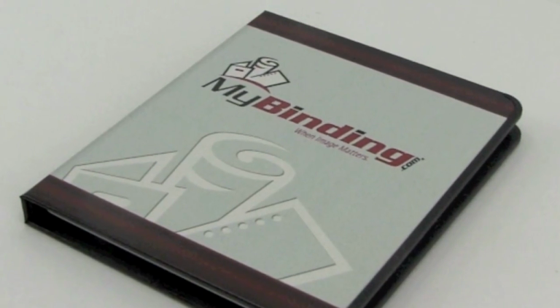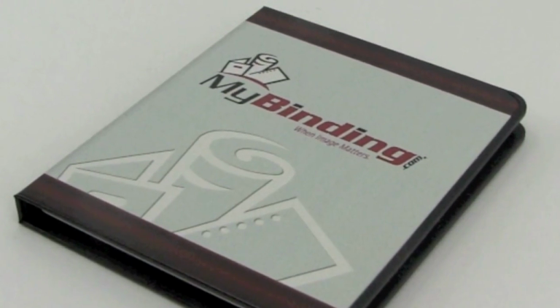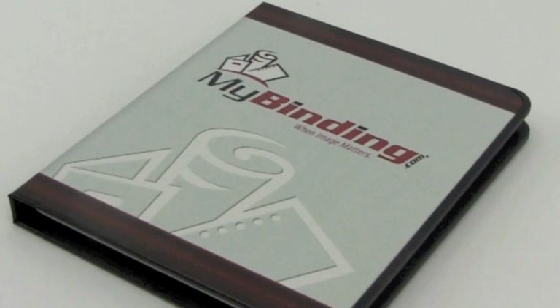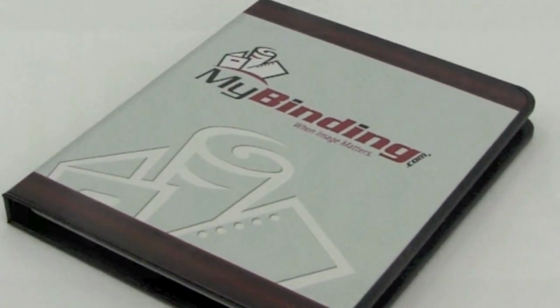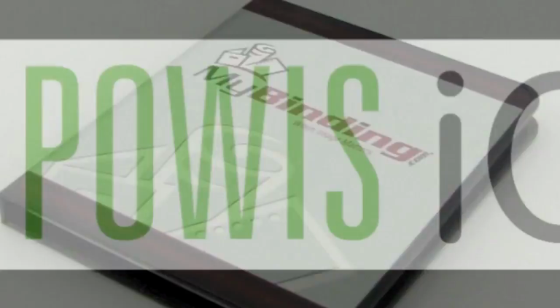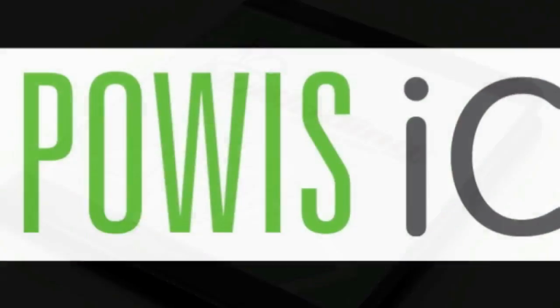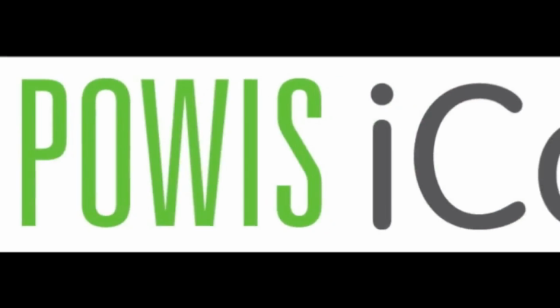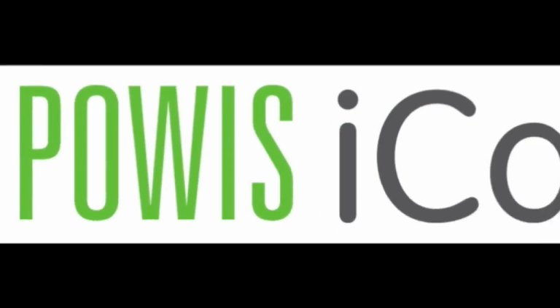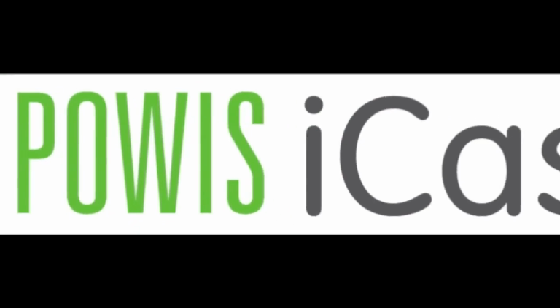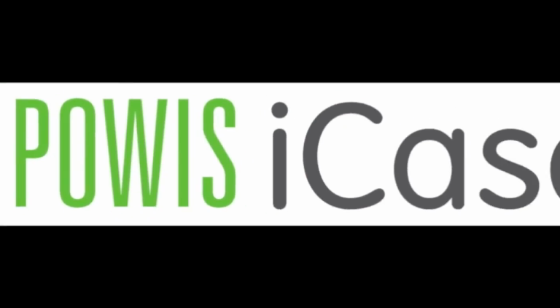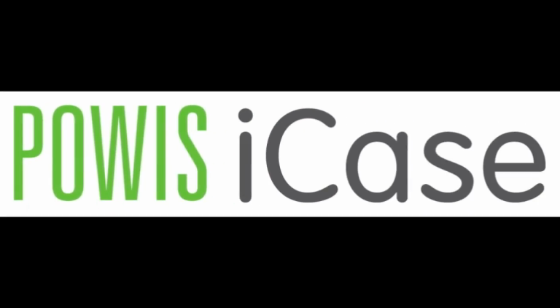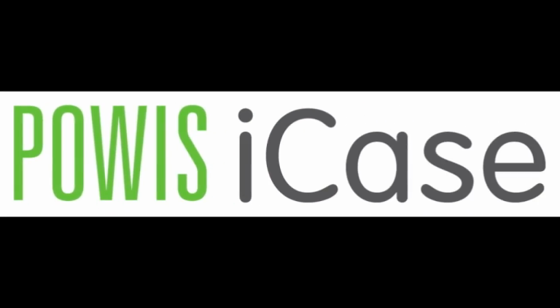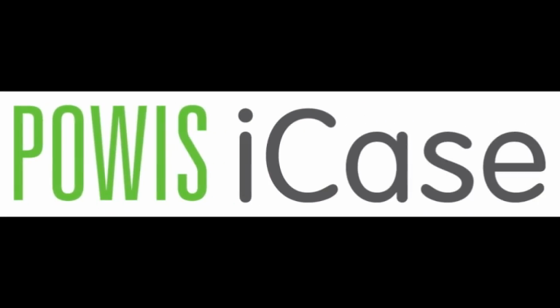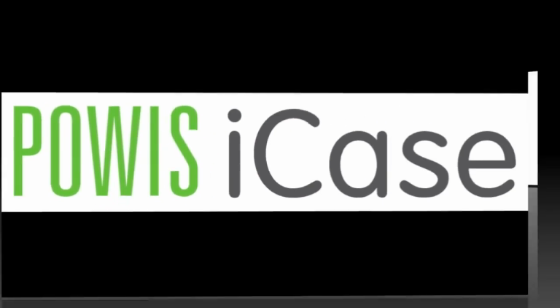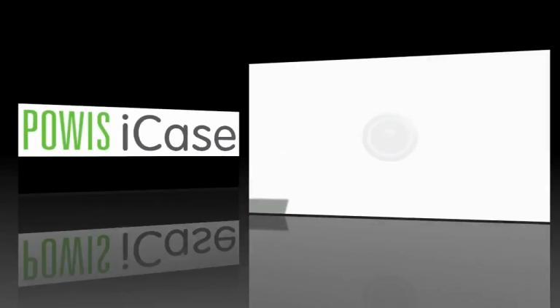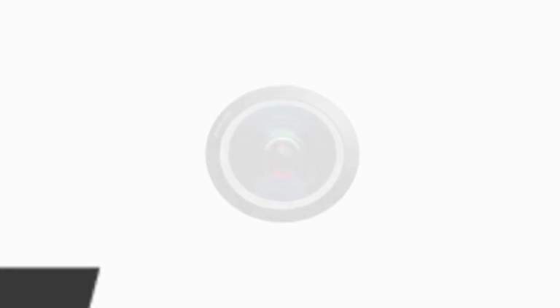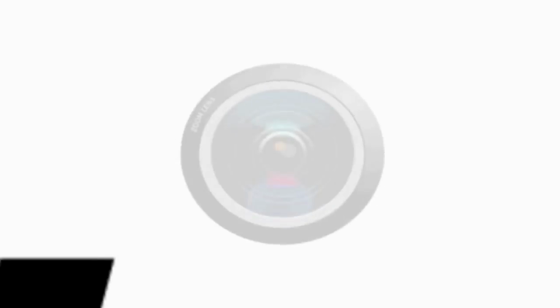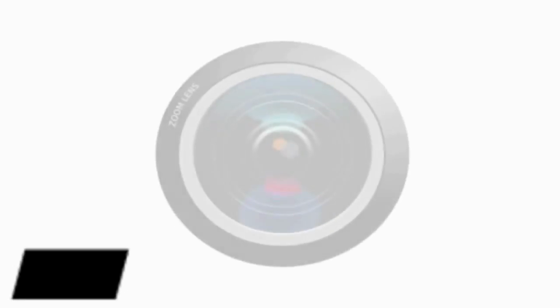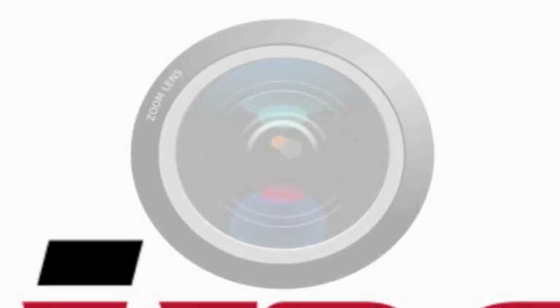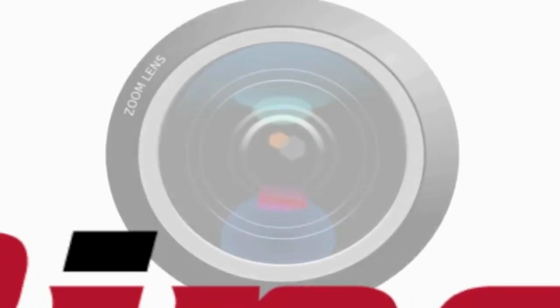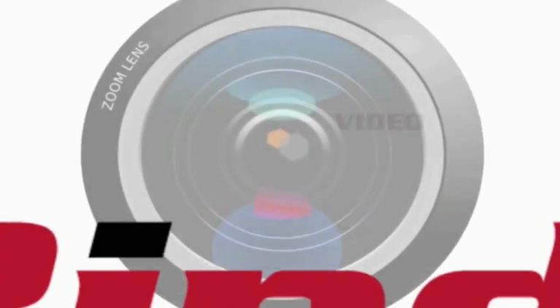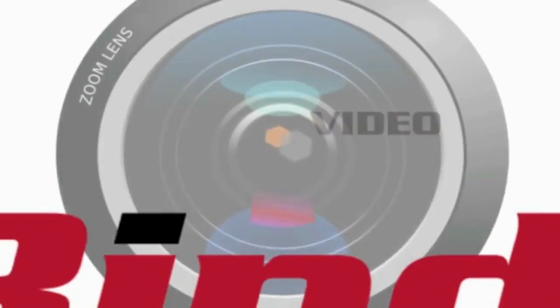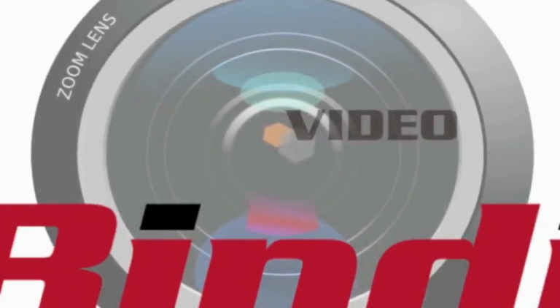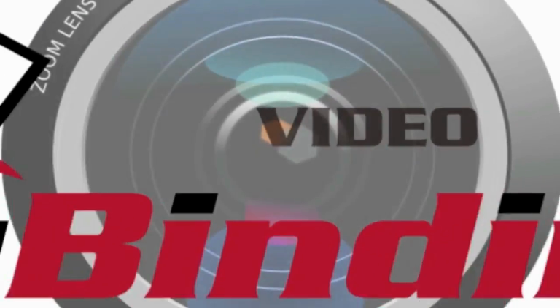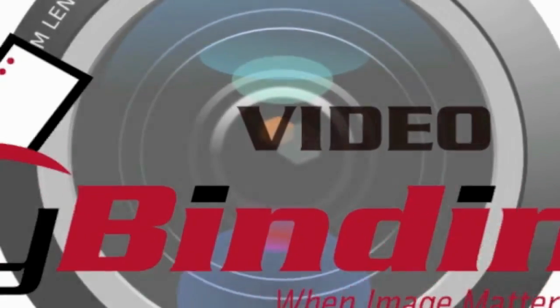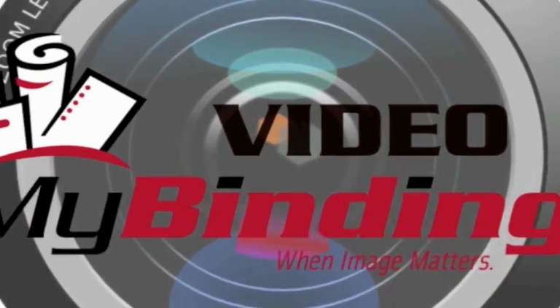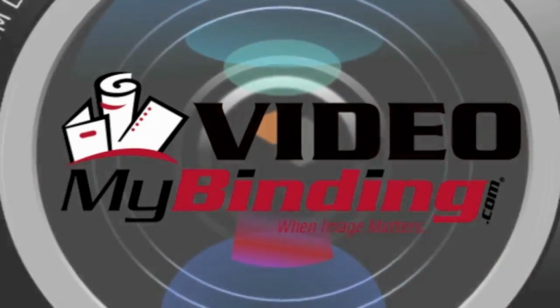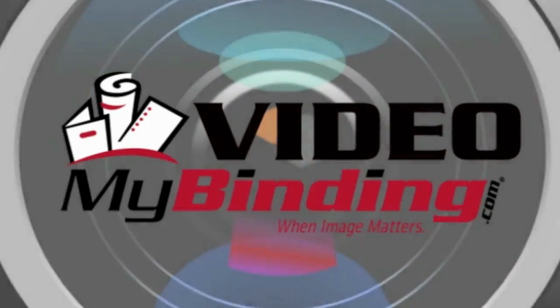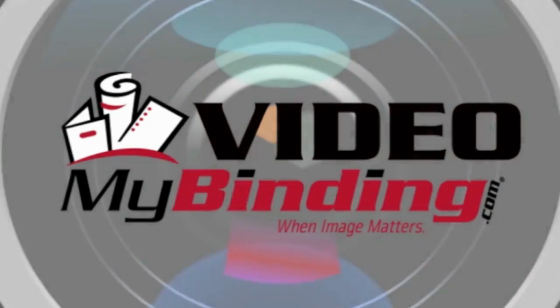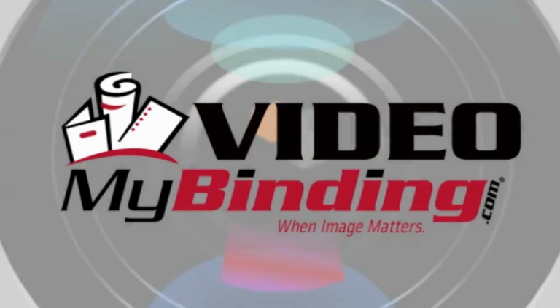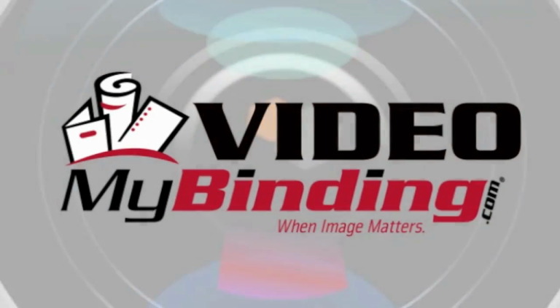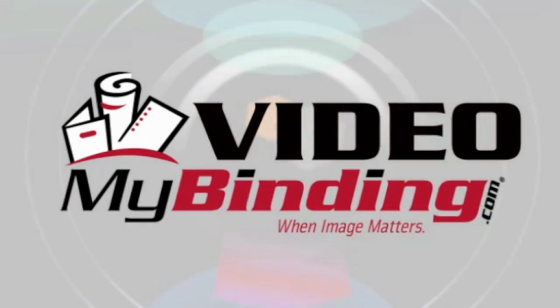That's the iCase by Powis for your iPad 2. For more demos, reviews, and how-tos, check out MyBinding.com.